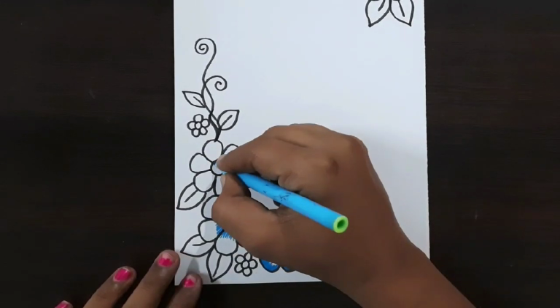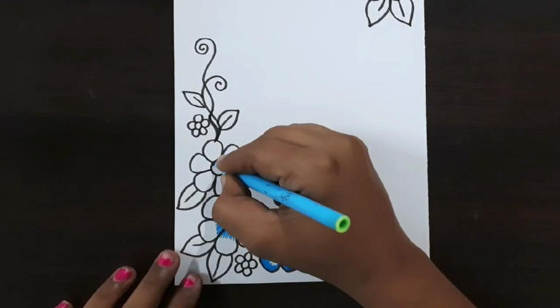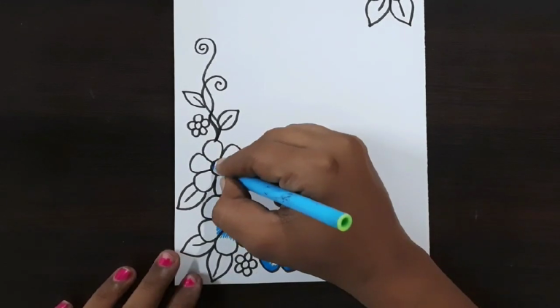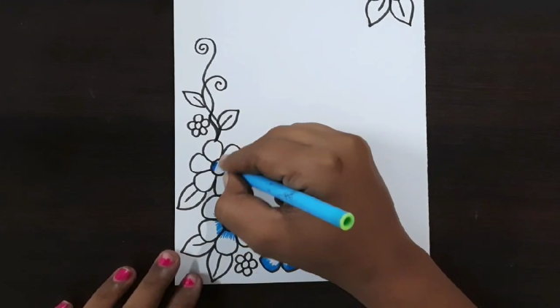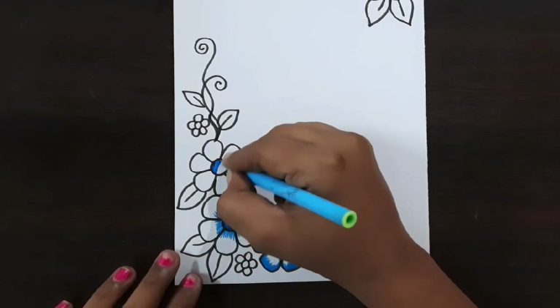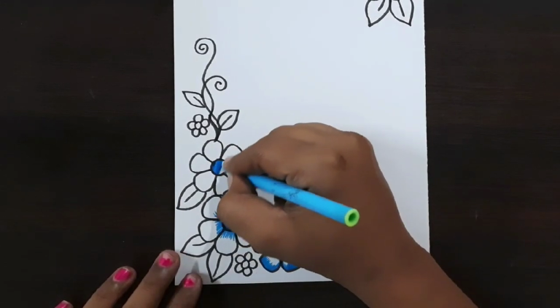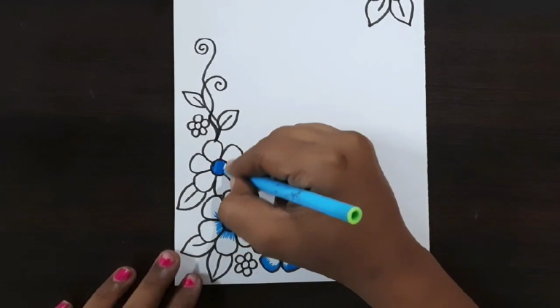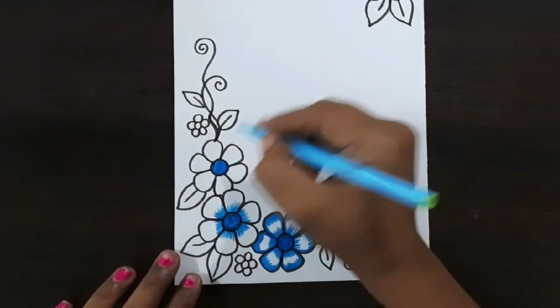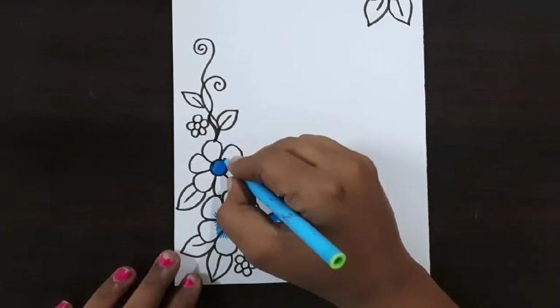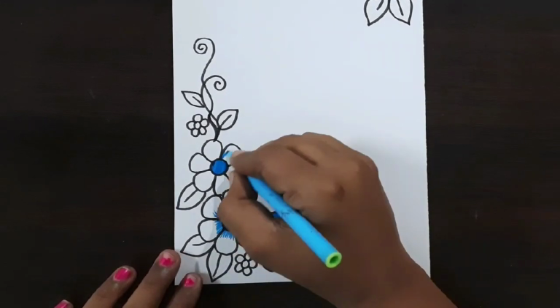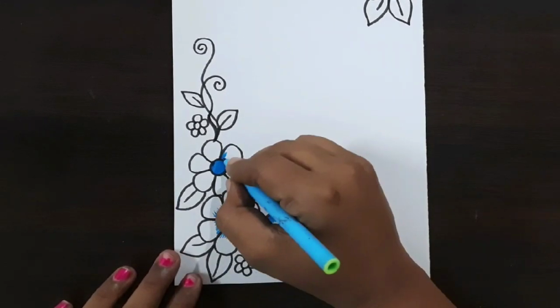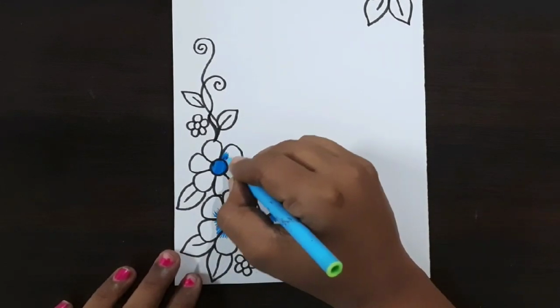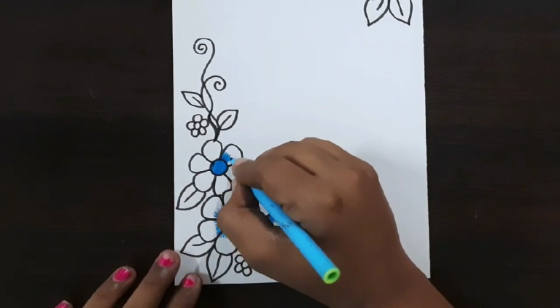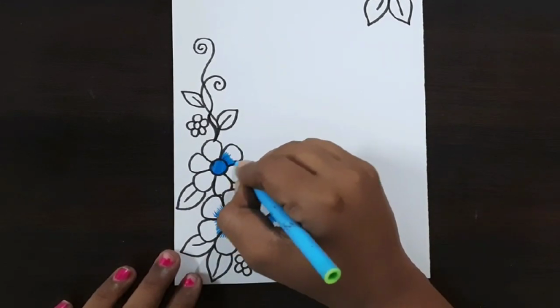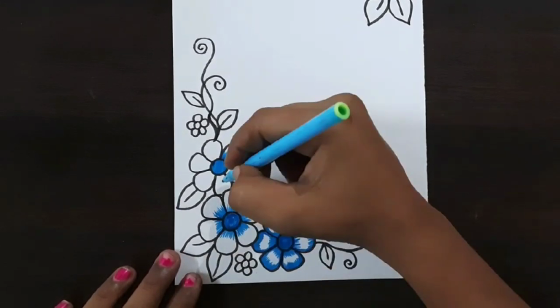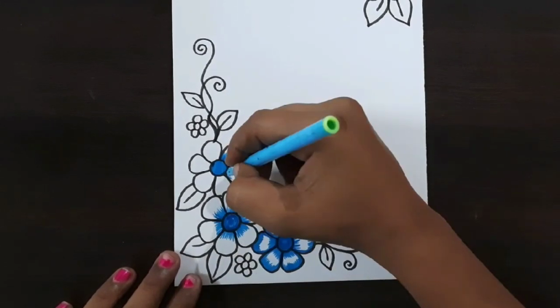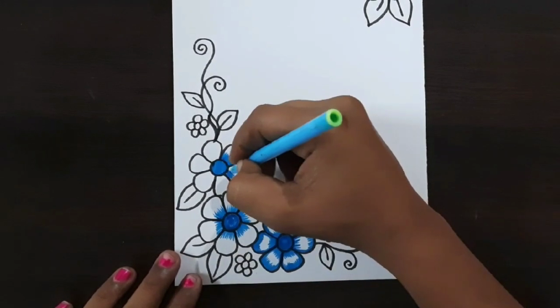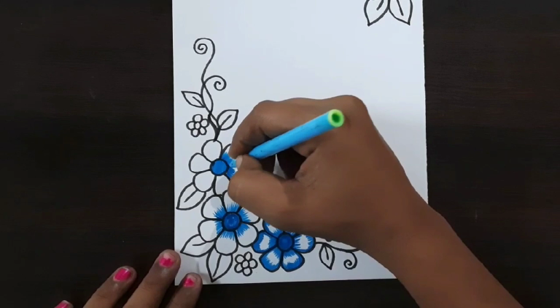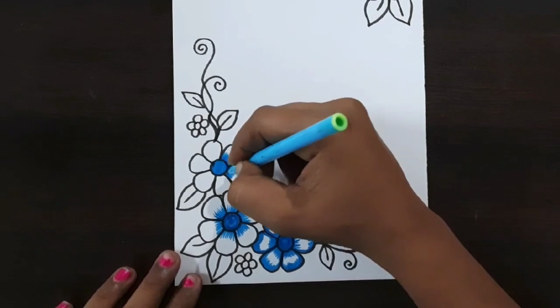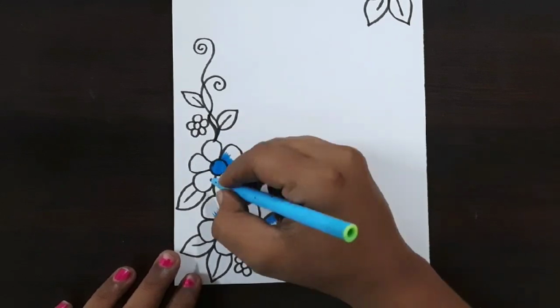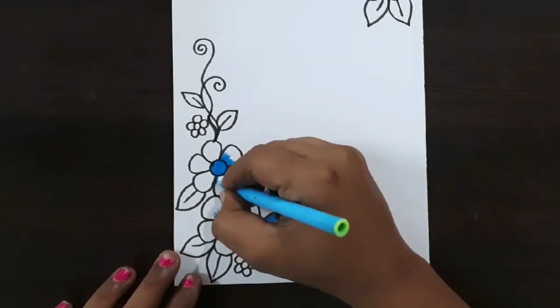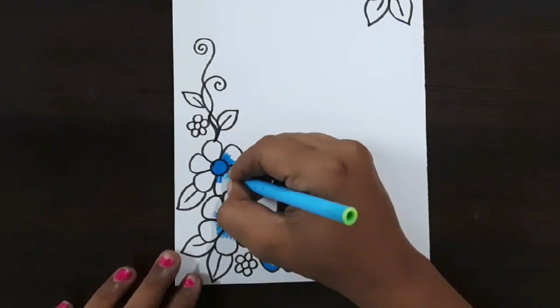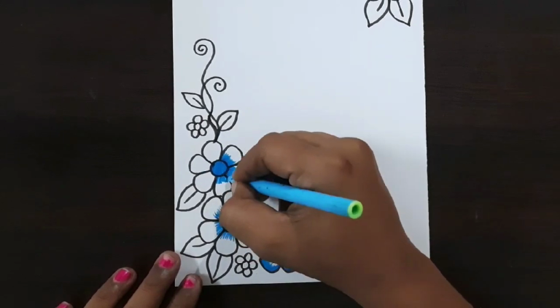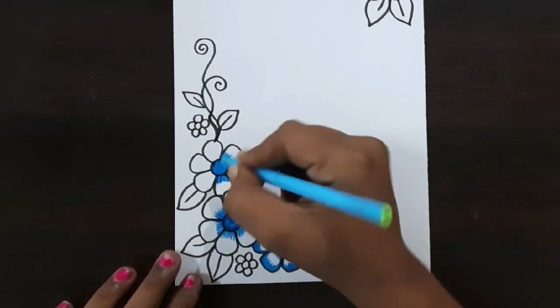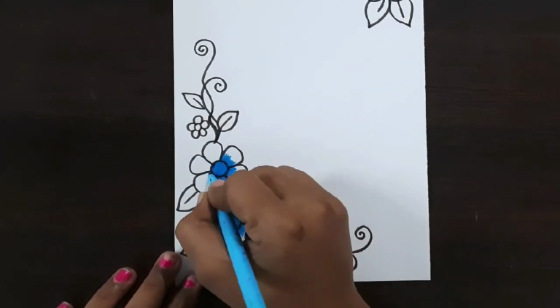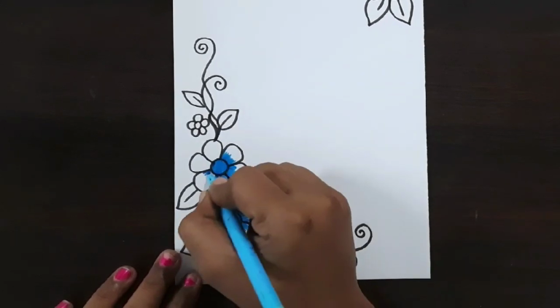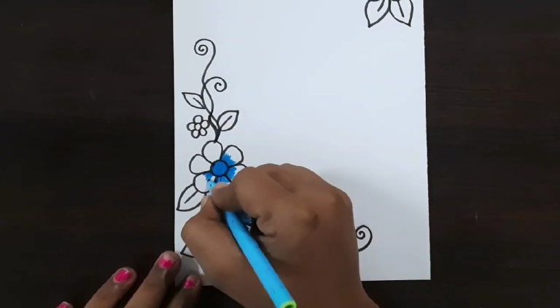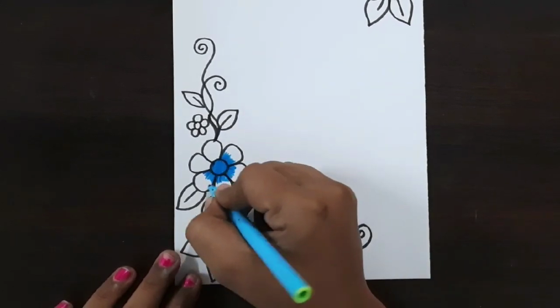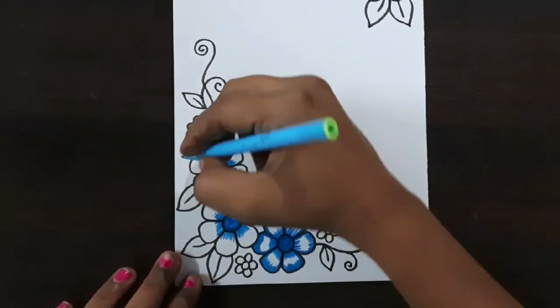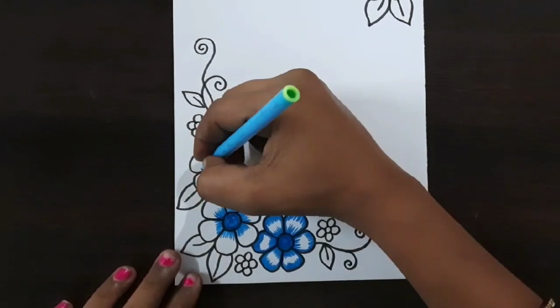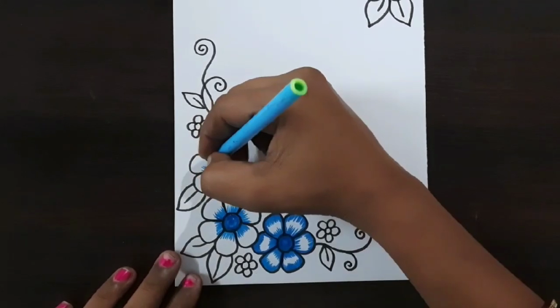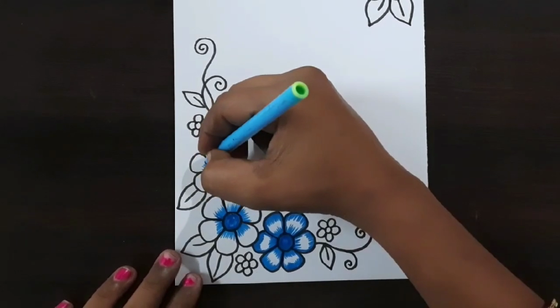Do you have any doubts about getting border designs or color pens? Comment in the comment section.